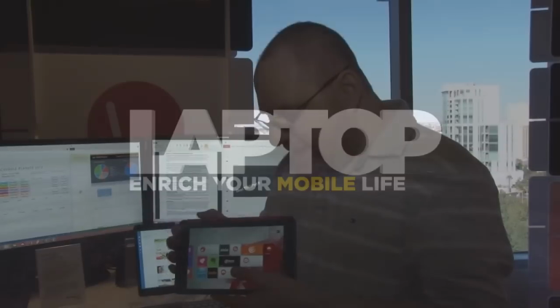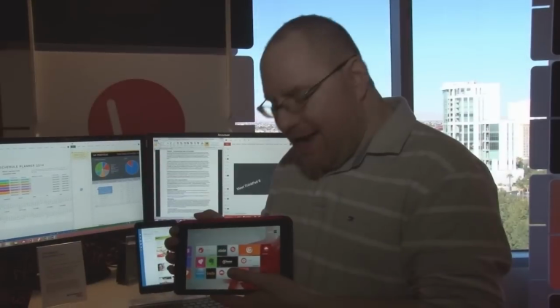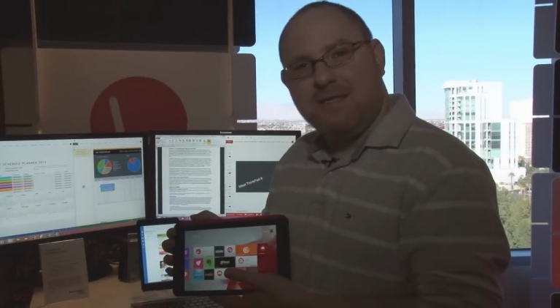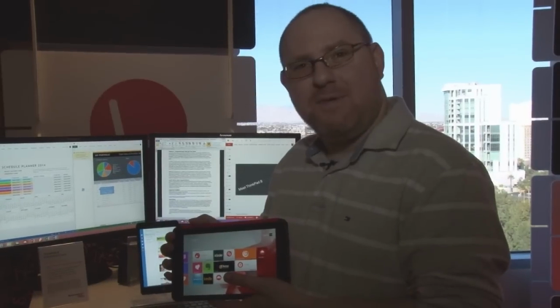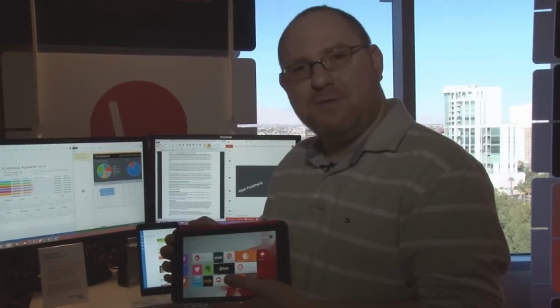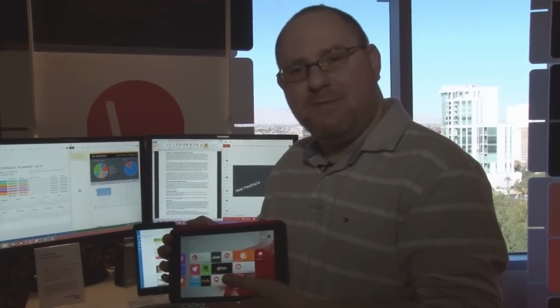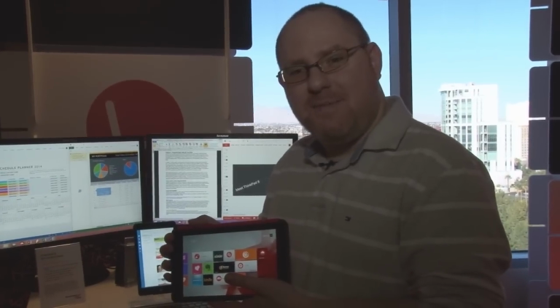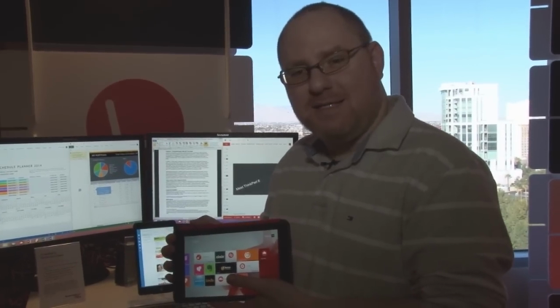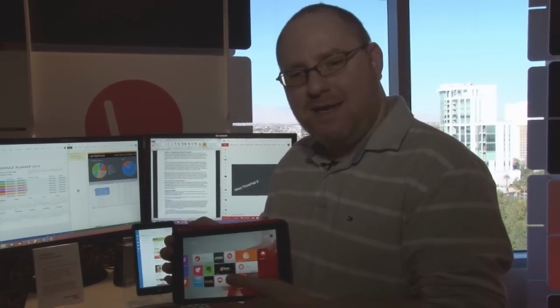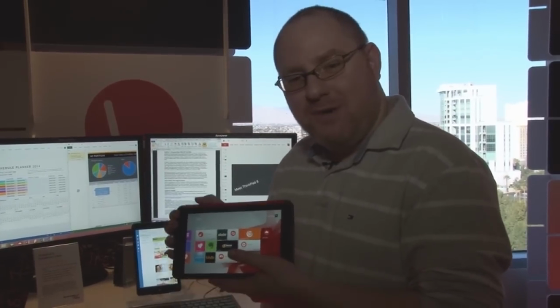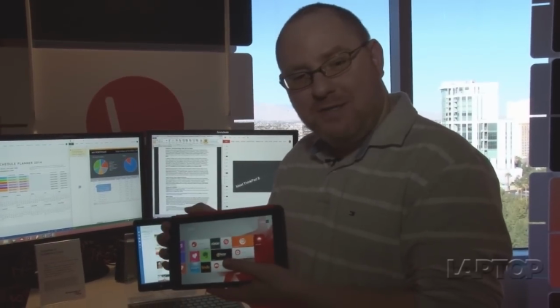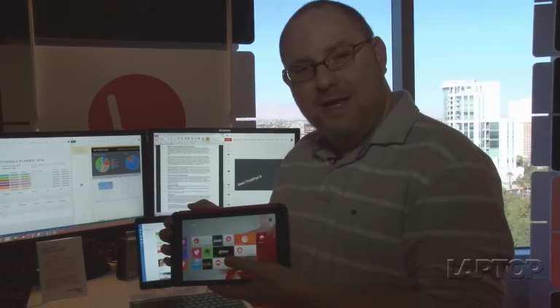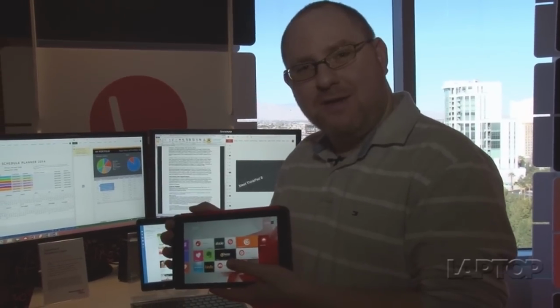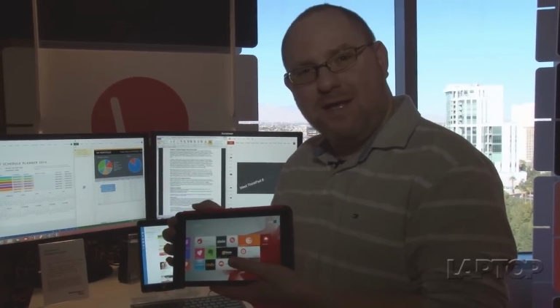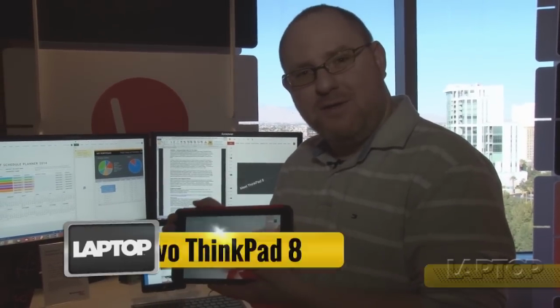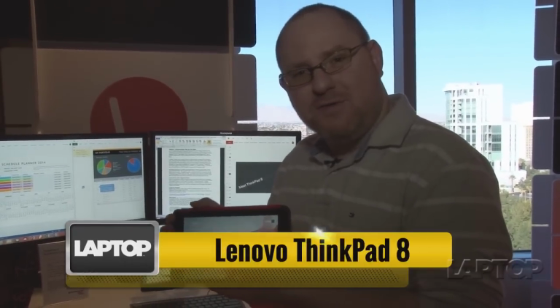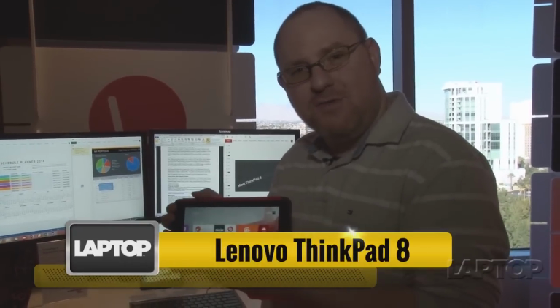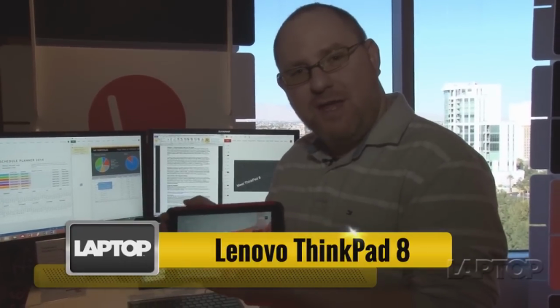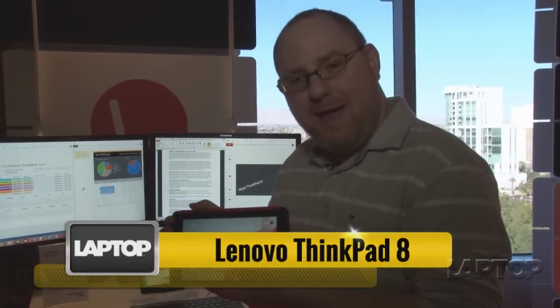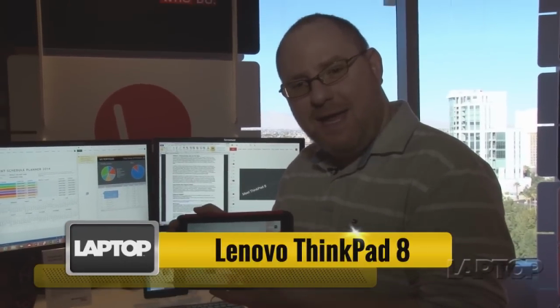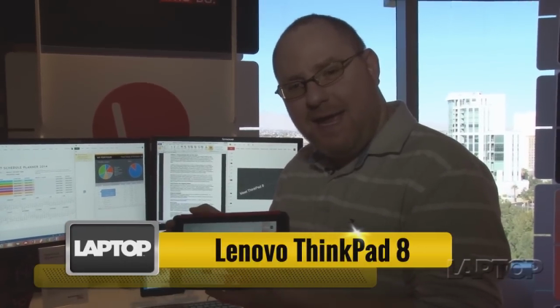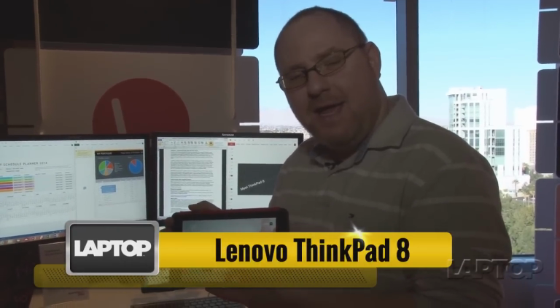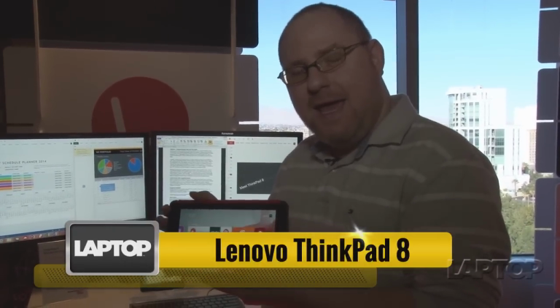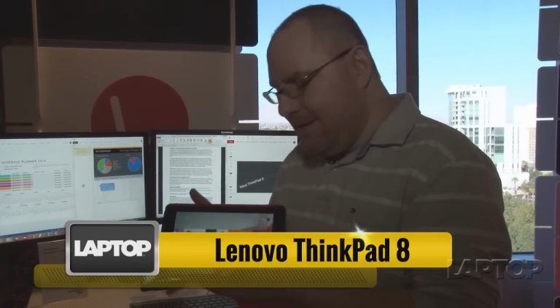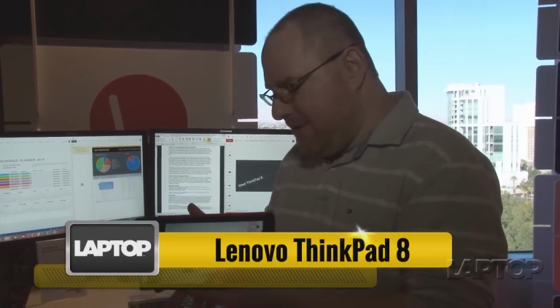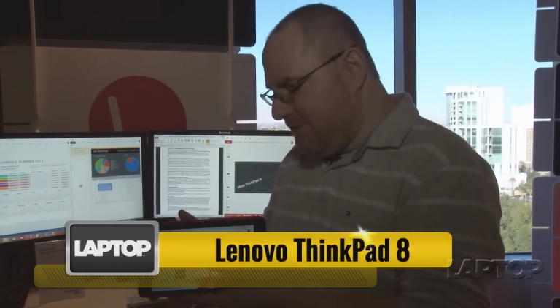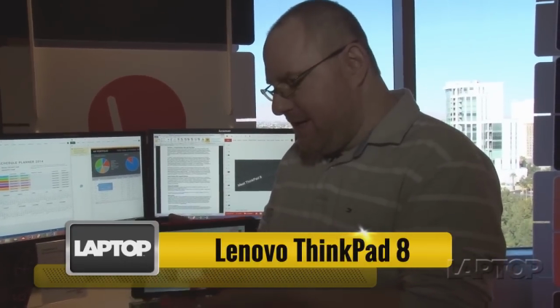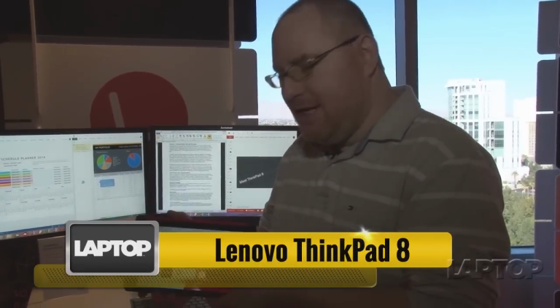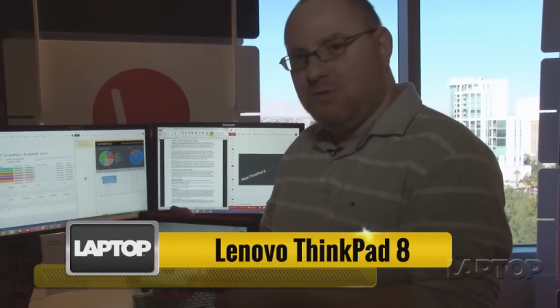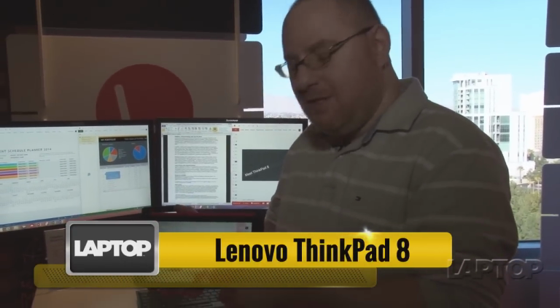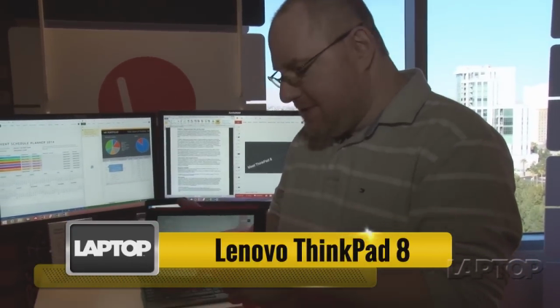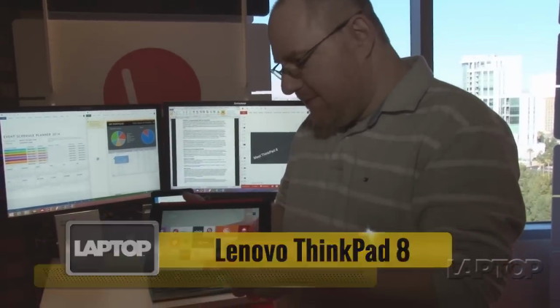Hi, this is Dave from Peltz with Laptop Magazine and we're here today looking at Lenovo's new ThinkPad 8, an 8.3-inch Windows tablet.